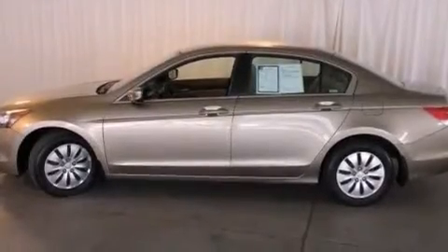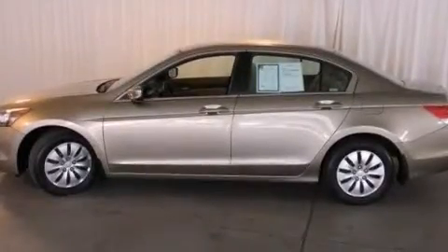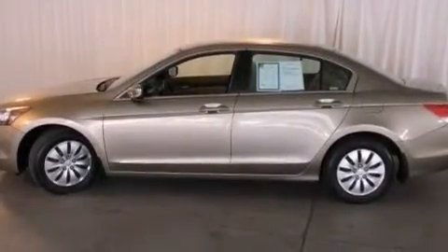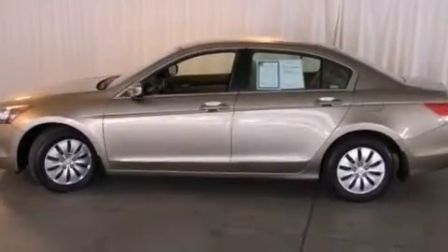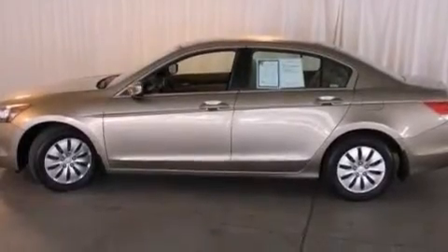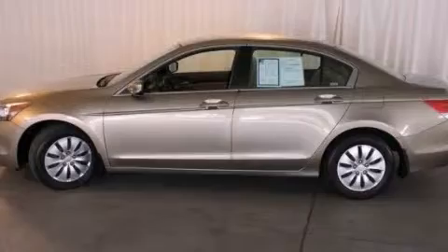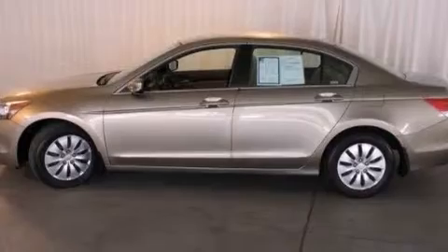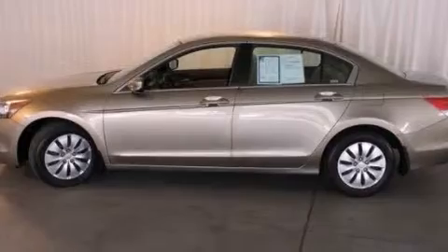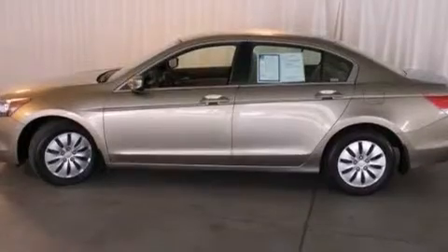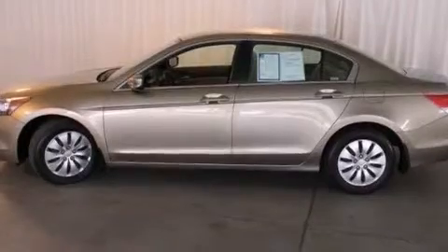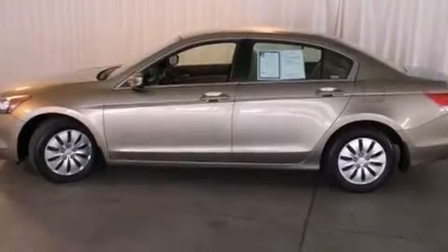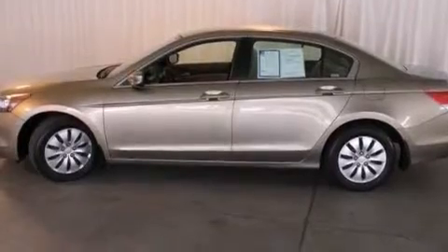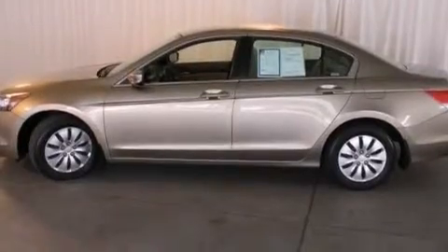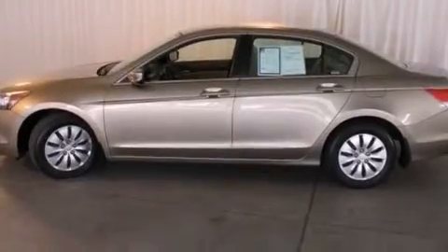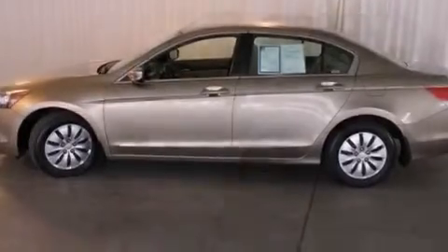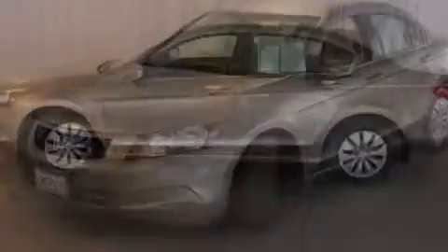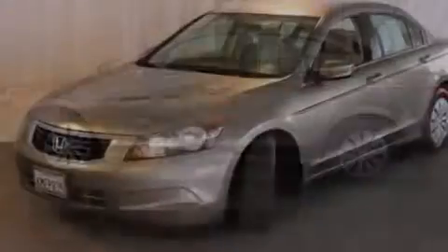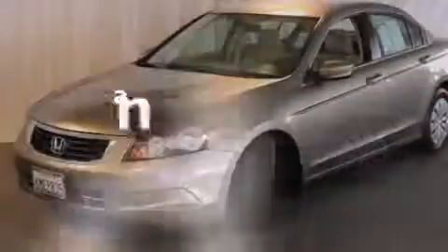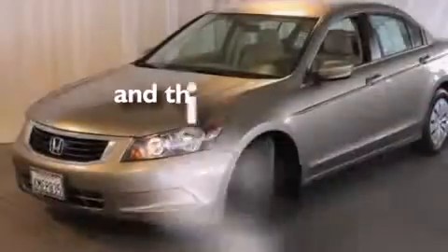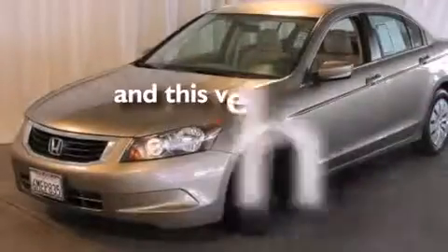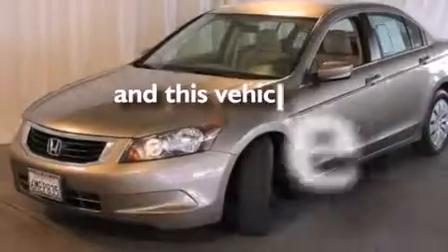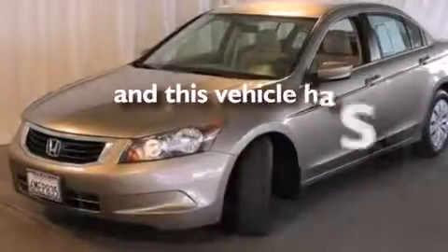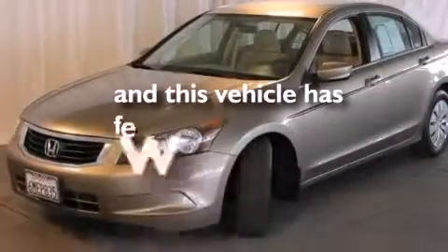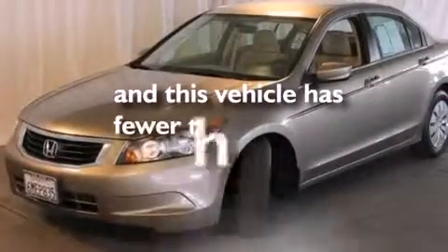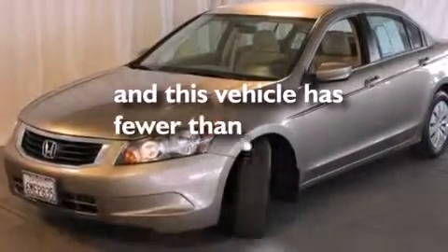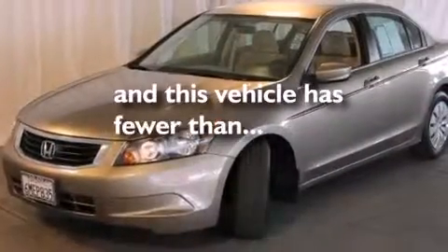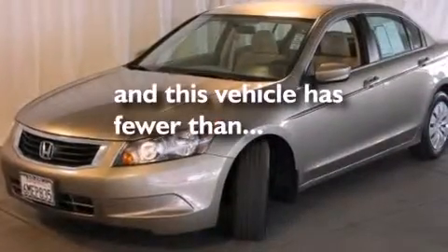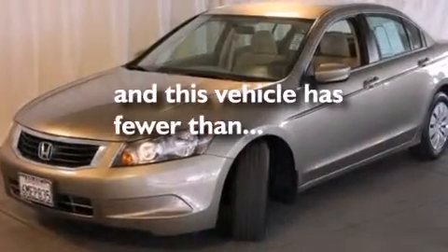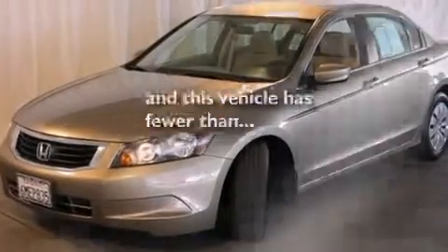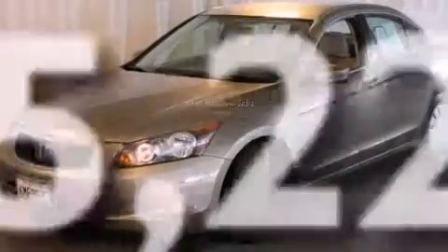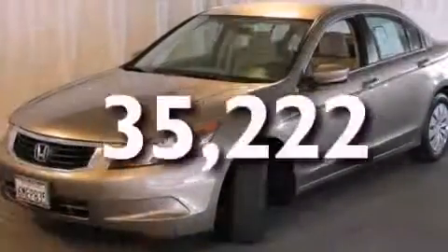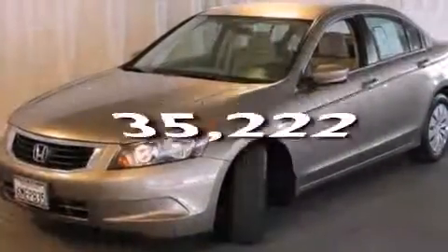Air conditioning, full-power accessories, and this vehicle has fewer than 36,000 miles on the odometer.